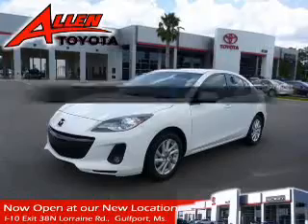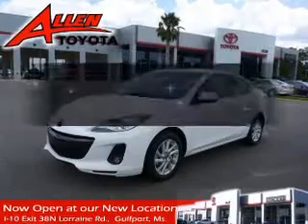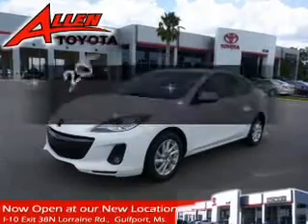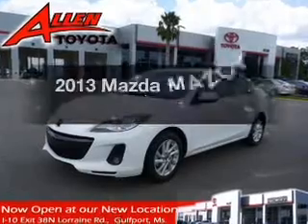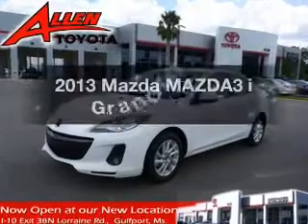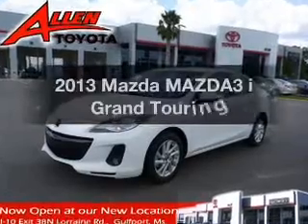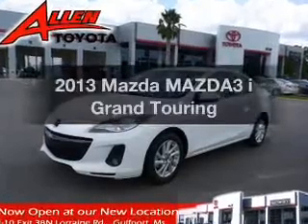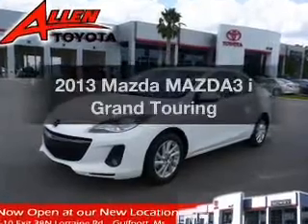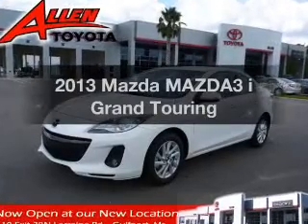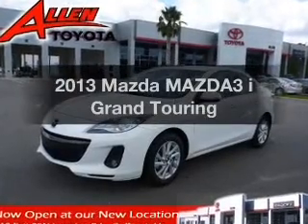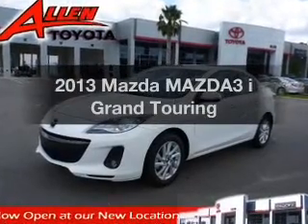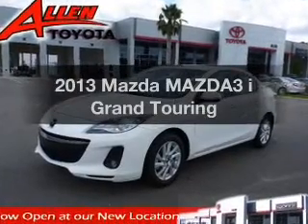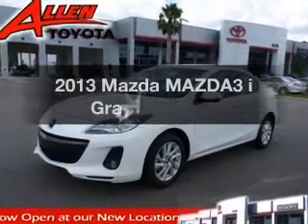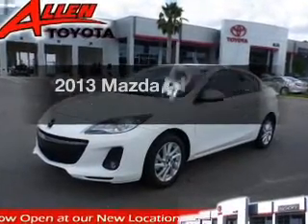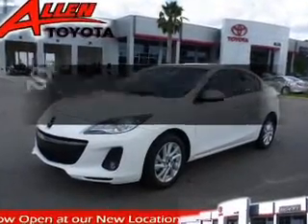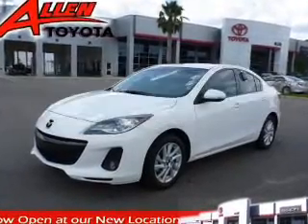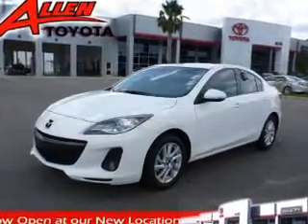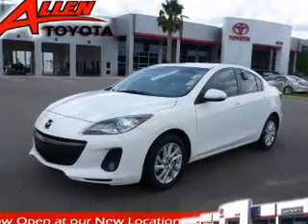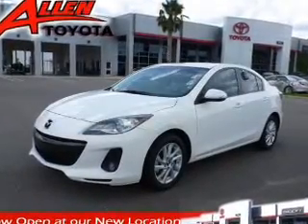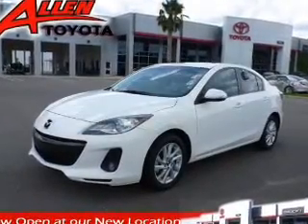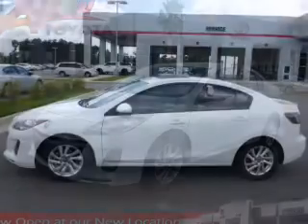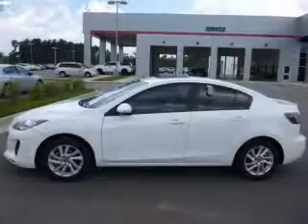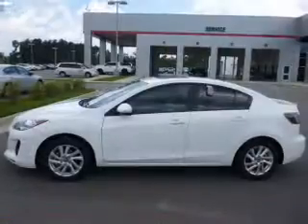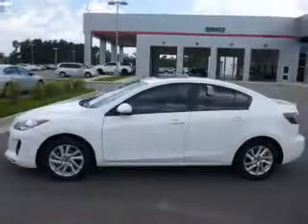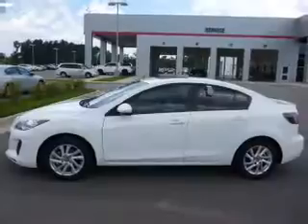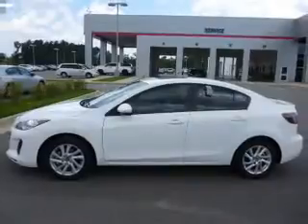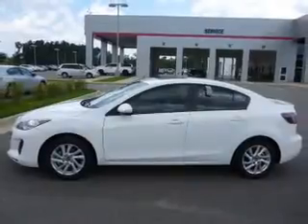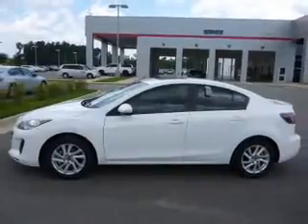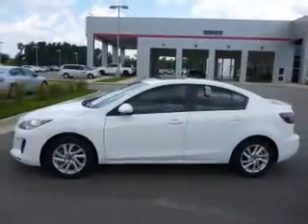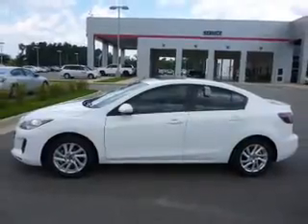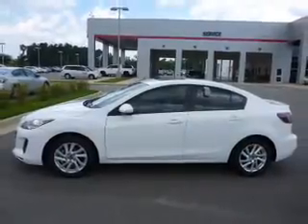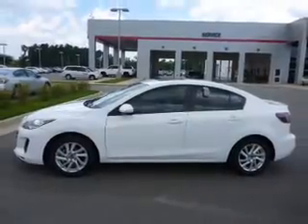Introducing the 2013 Mazda Mazda 3. Everything you need under one roof with this great vehicle.